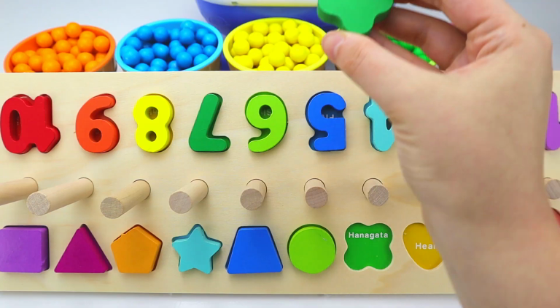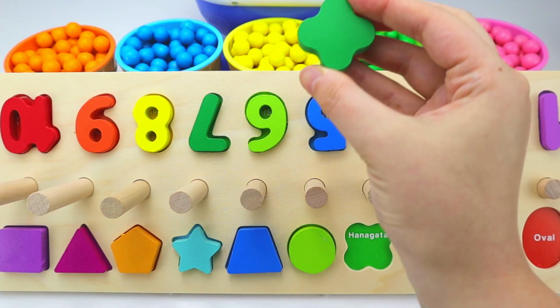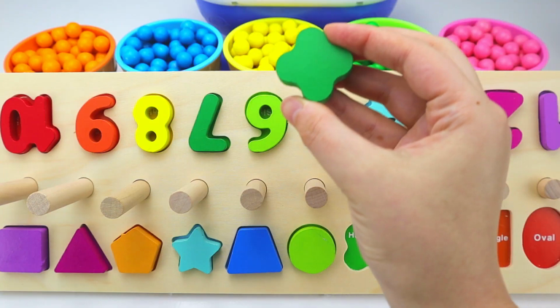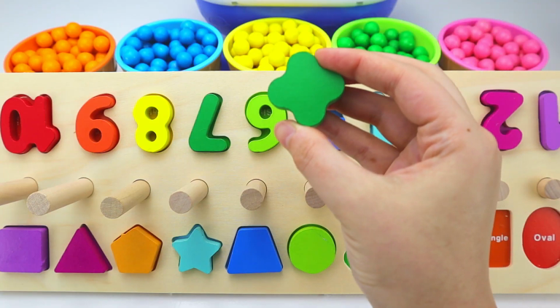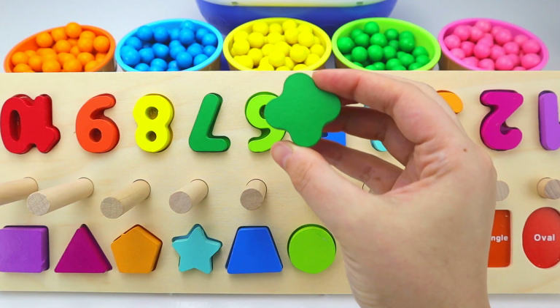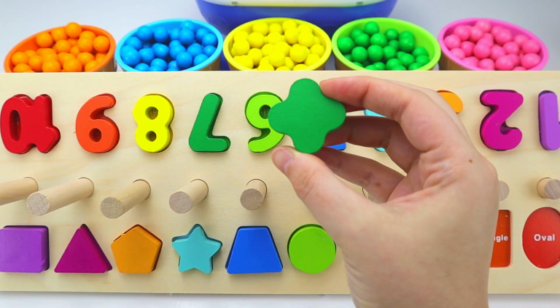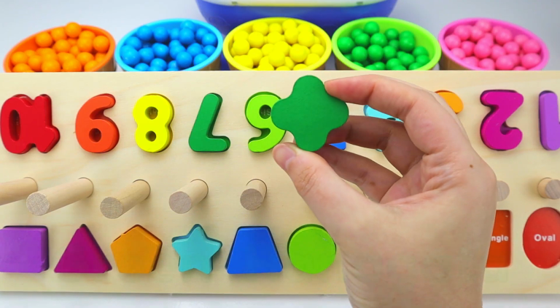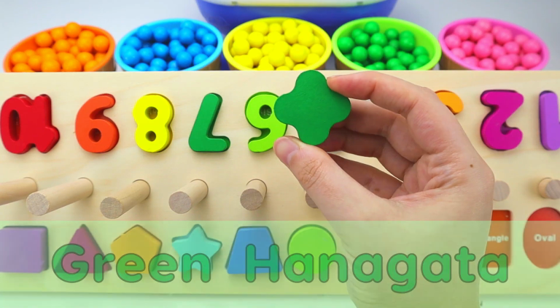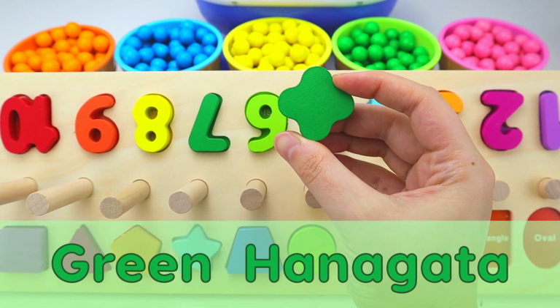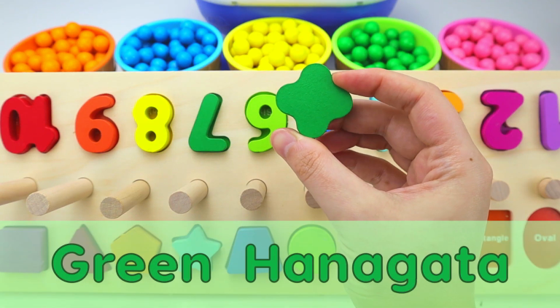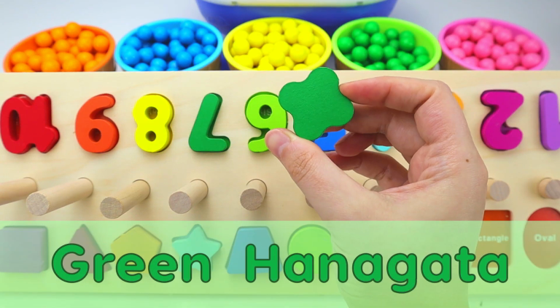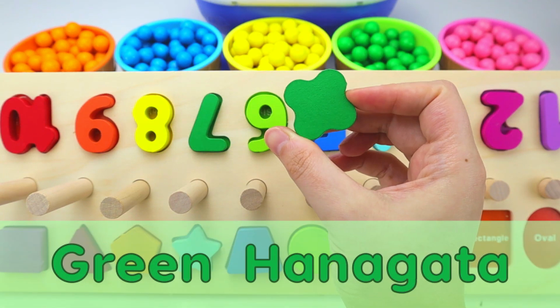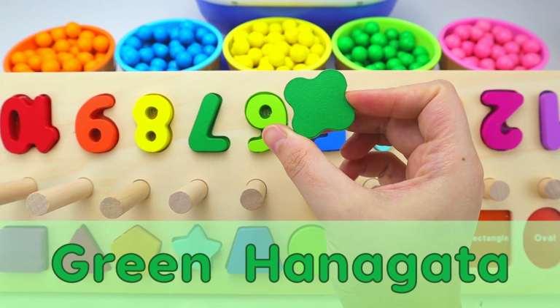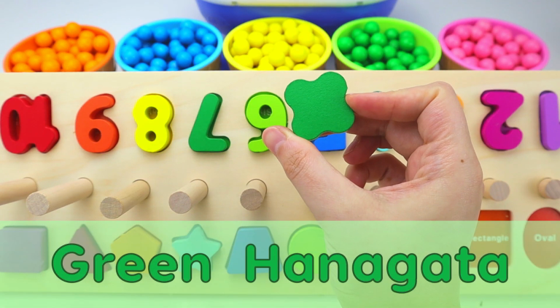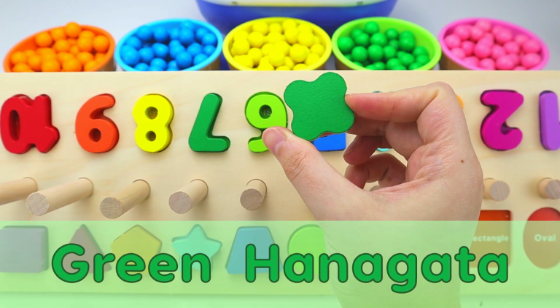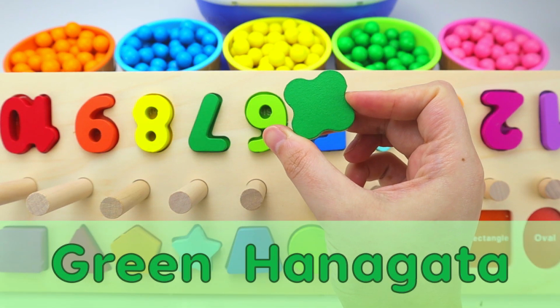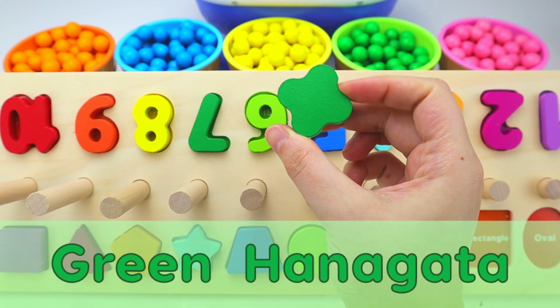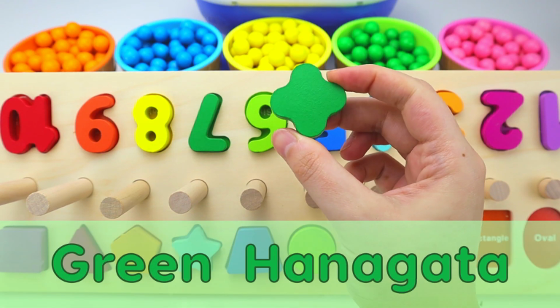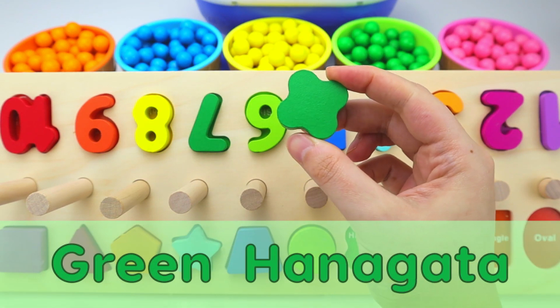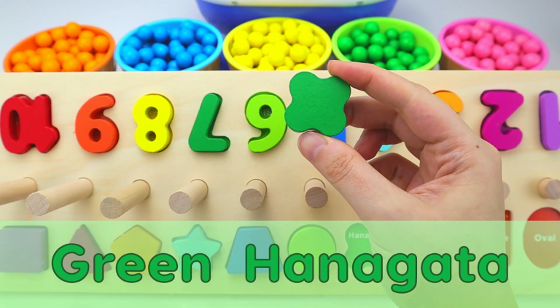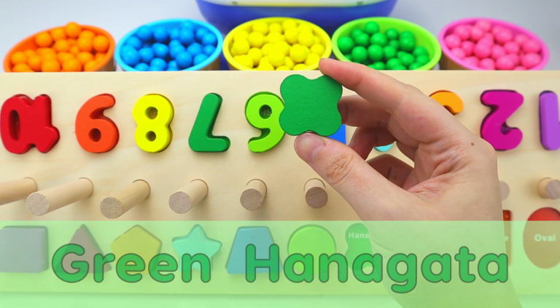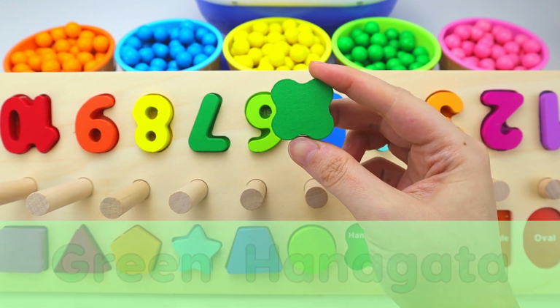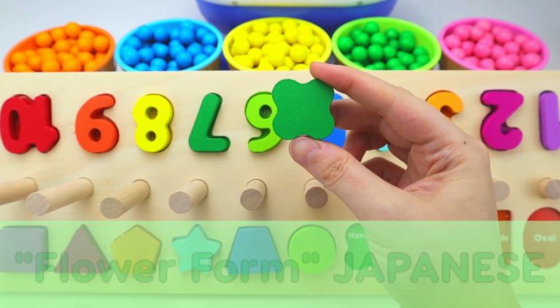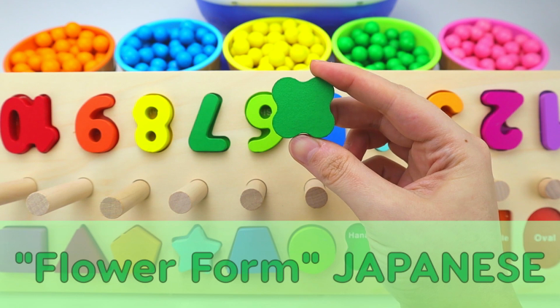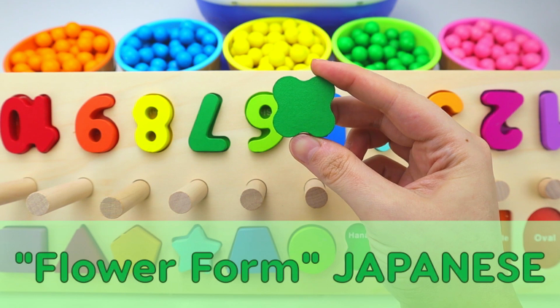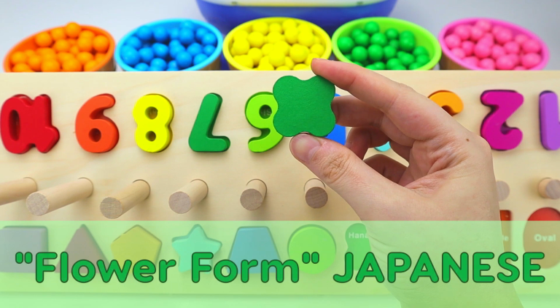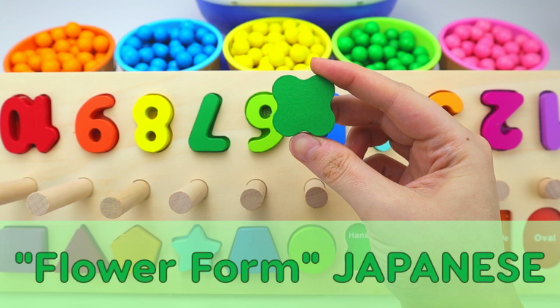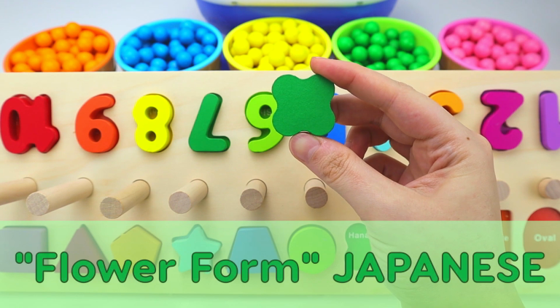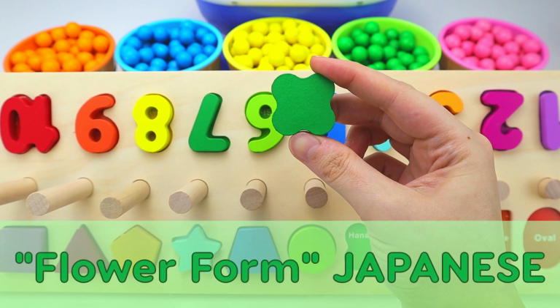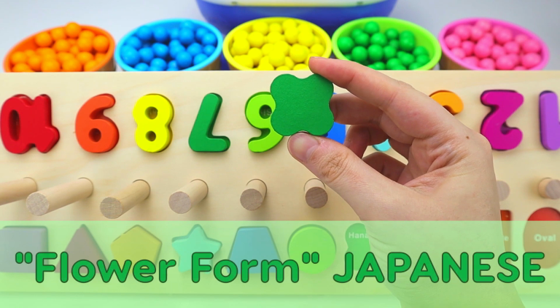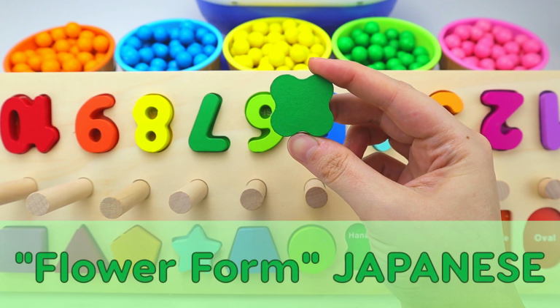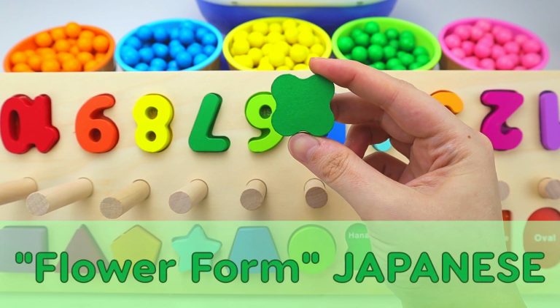Next, we have a green hanagata. Hanagata means flower form in Japanese.